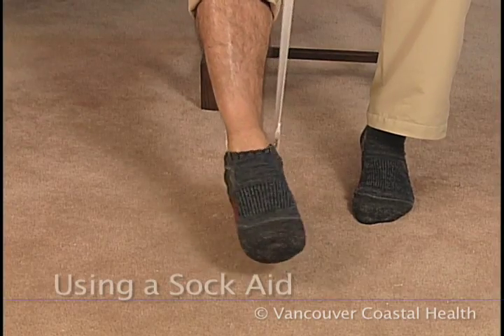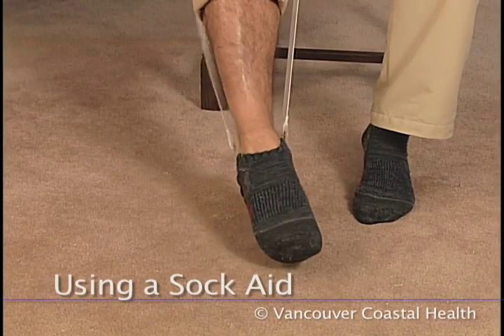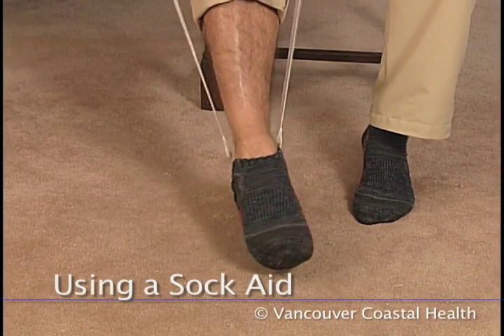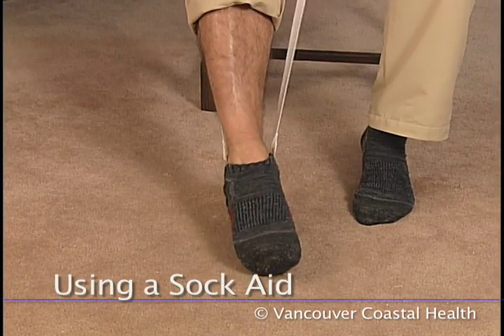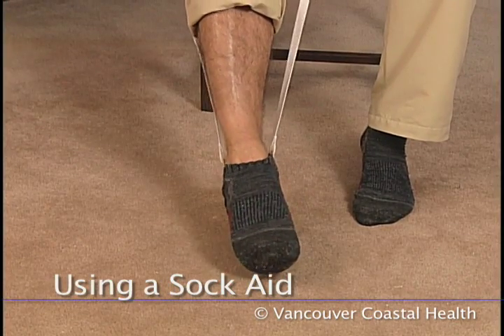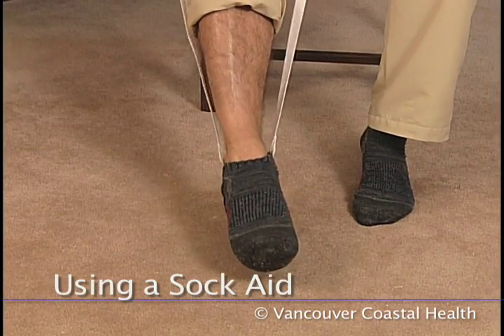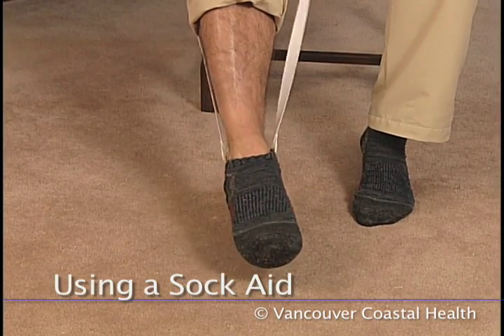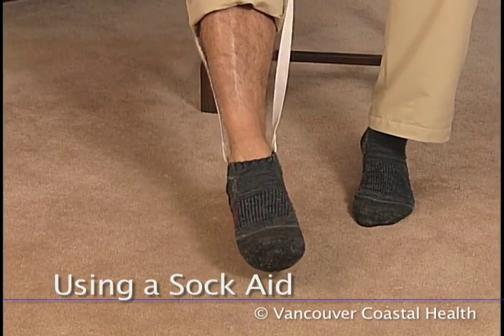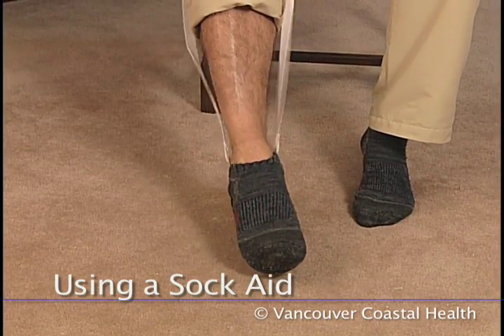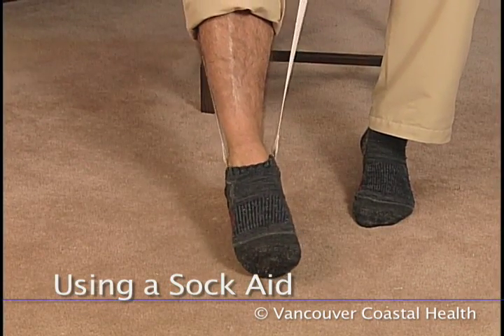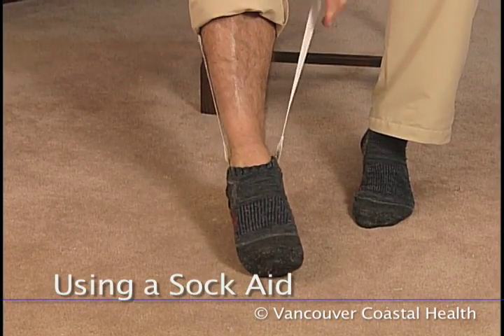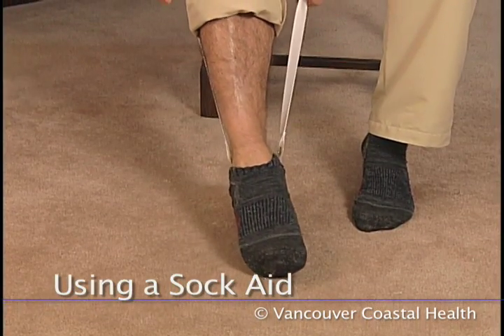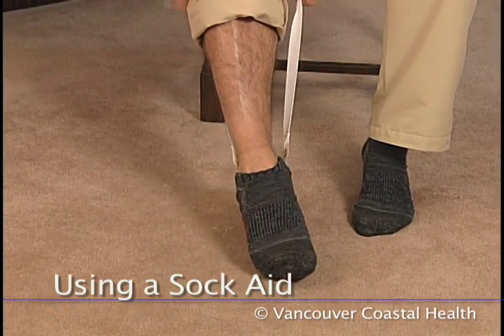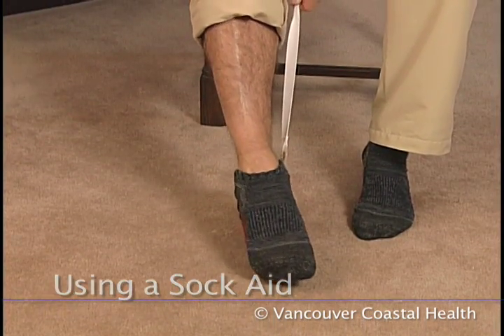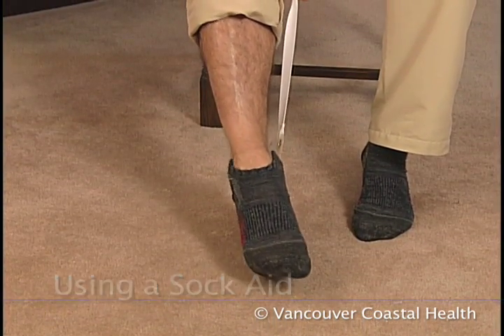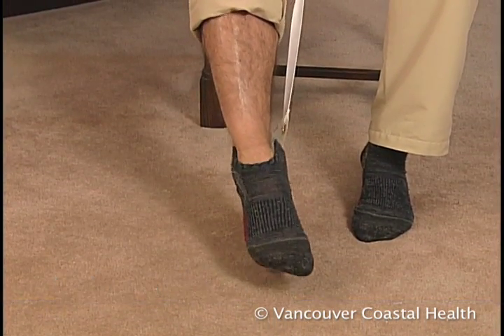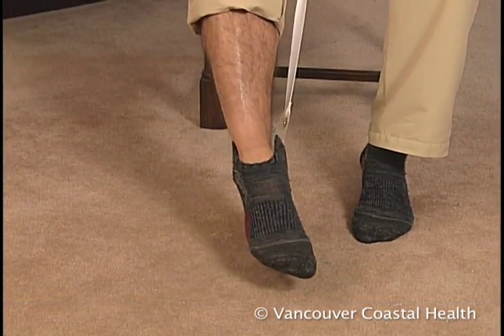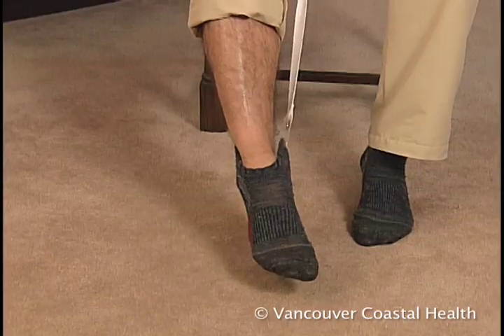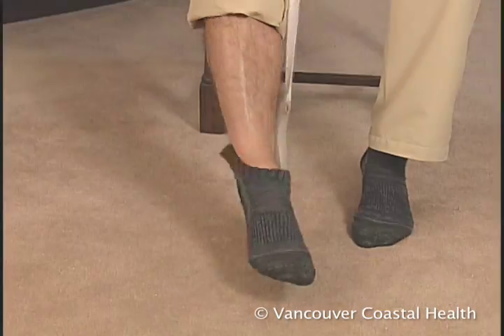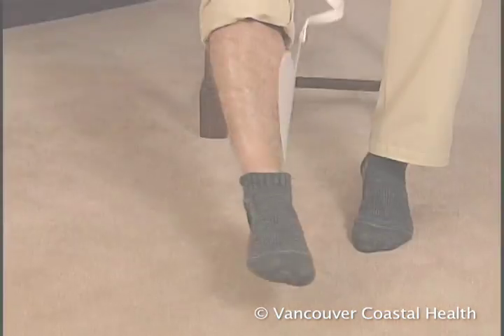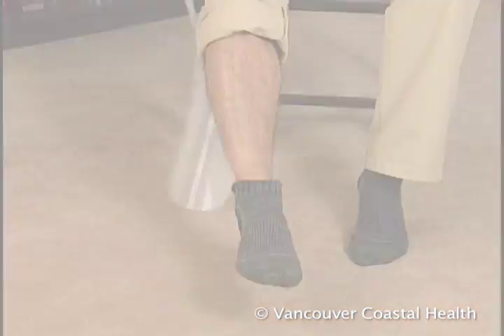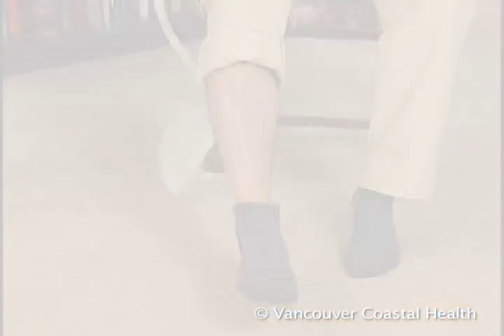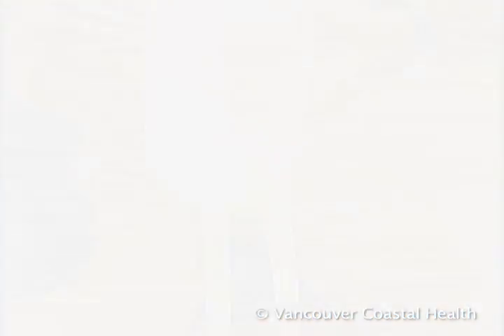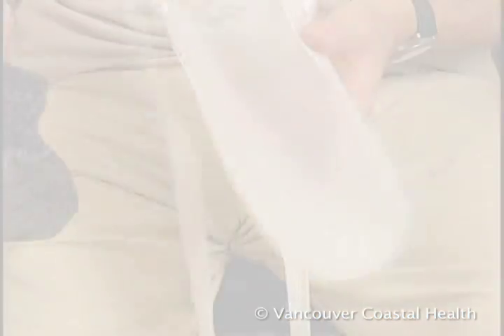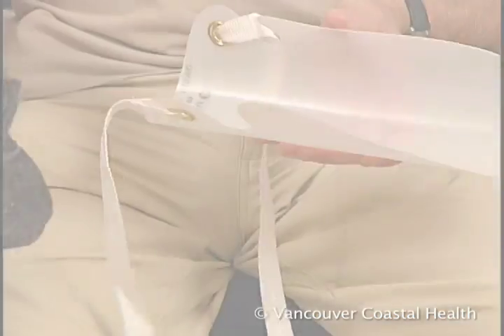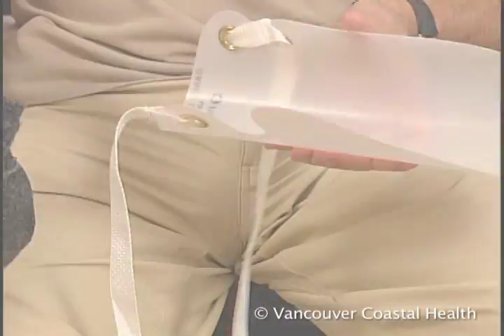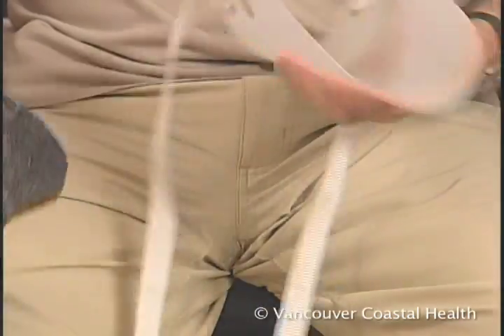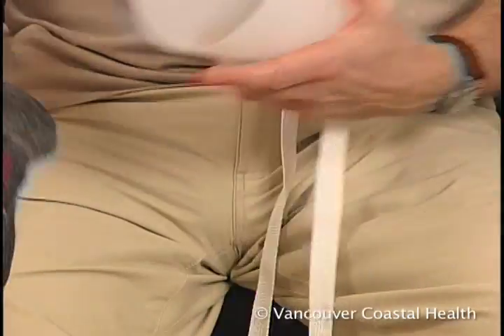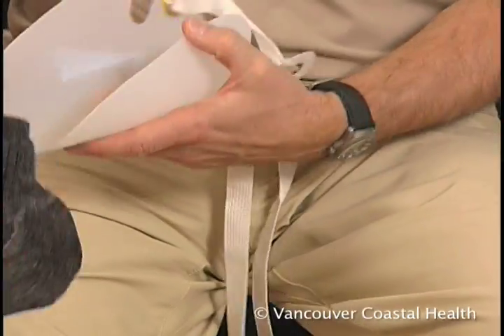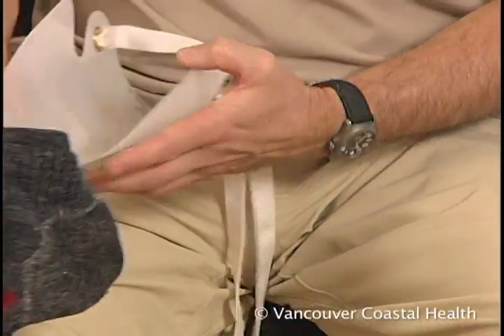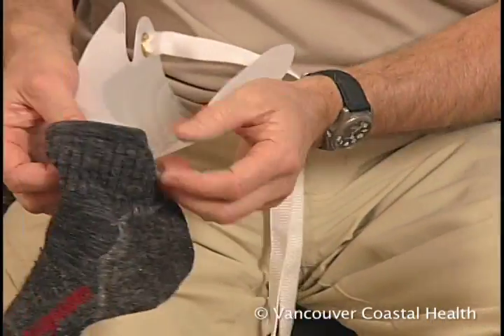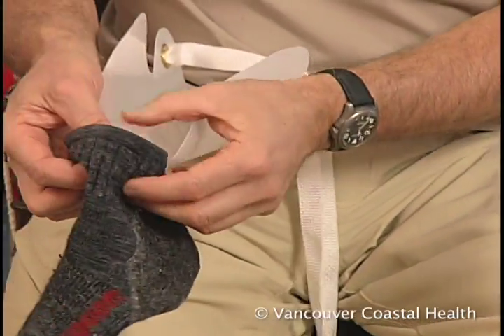Using an aid to put on socks is required for three months after hip surgery and can be very useful after knee surgery.